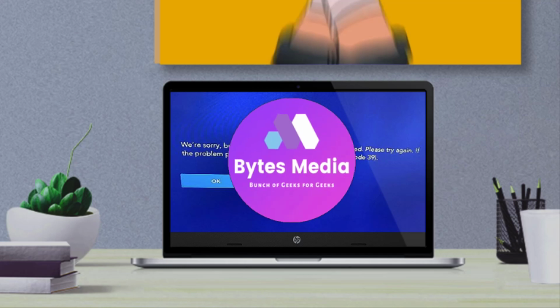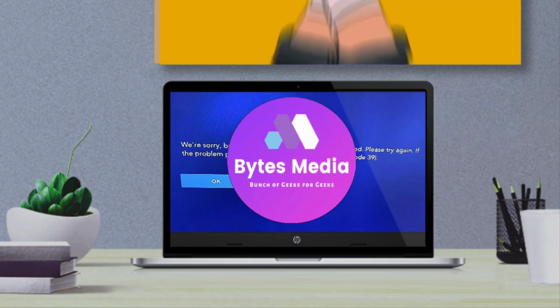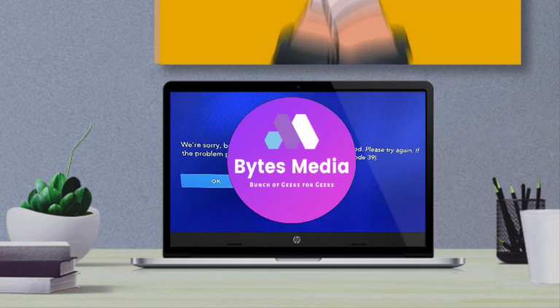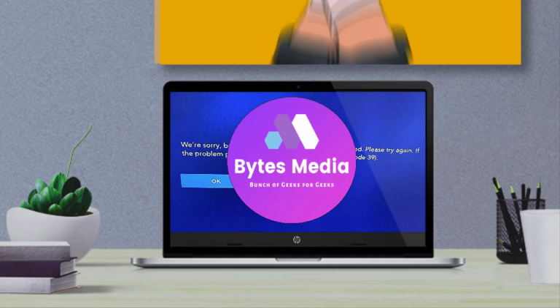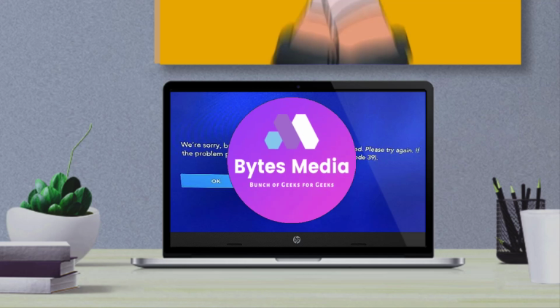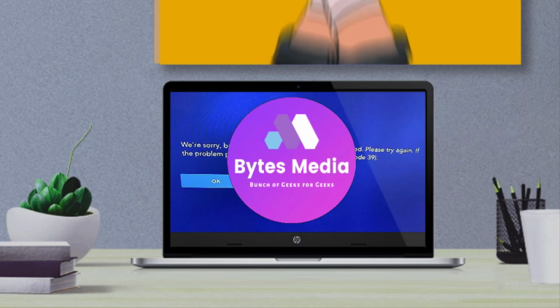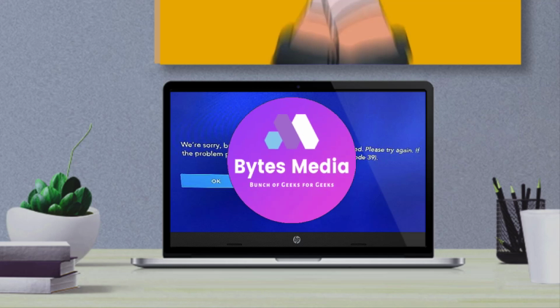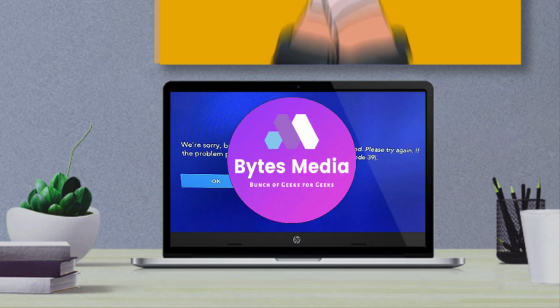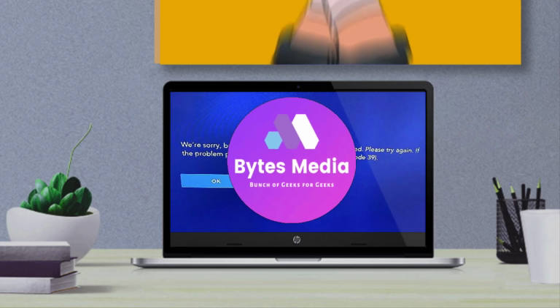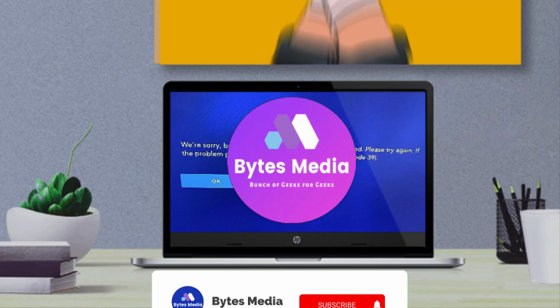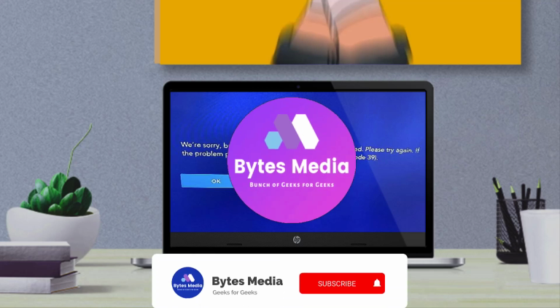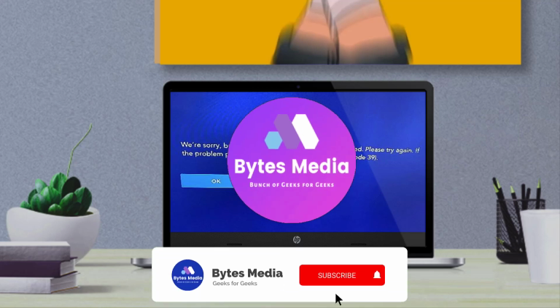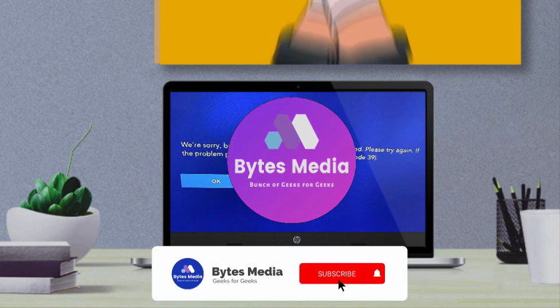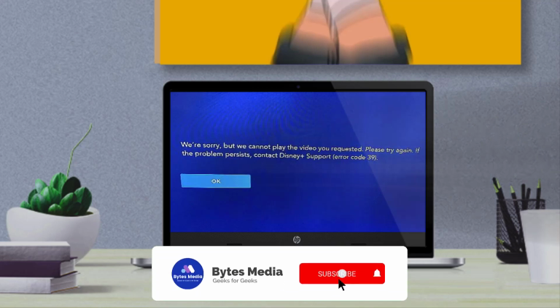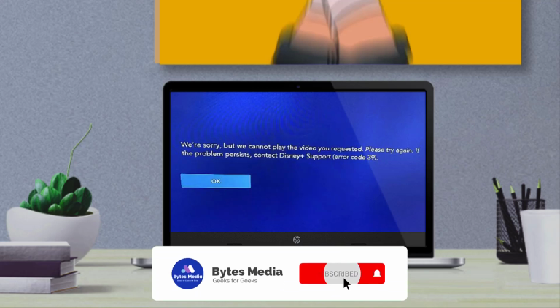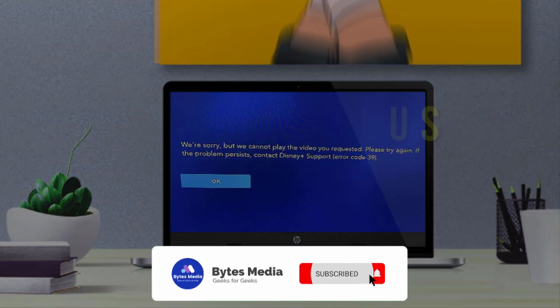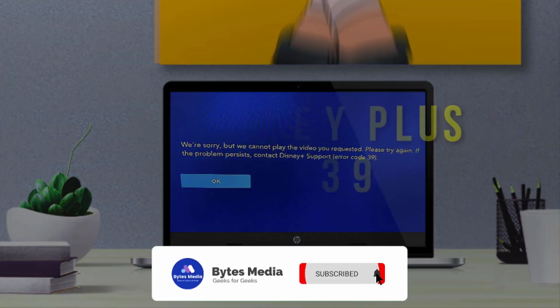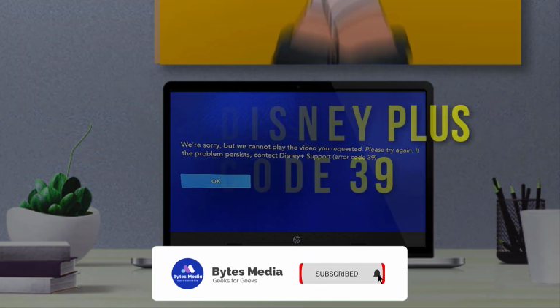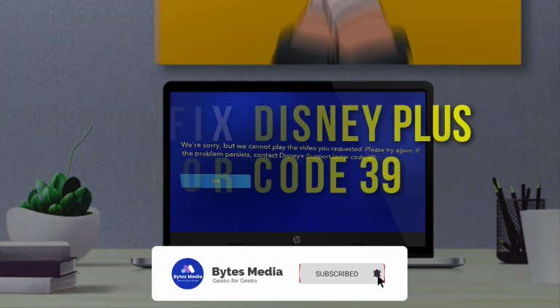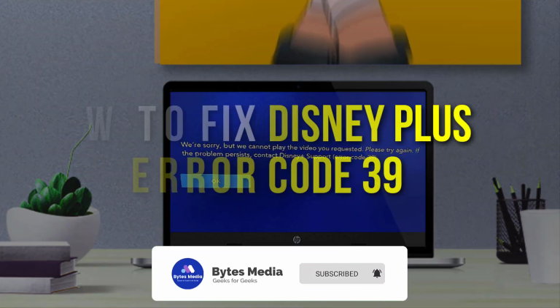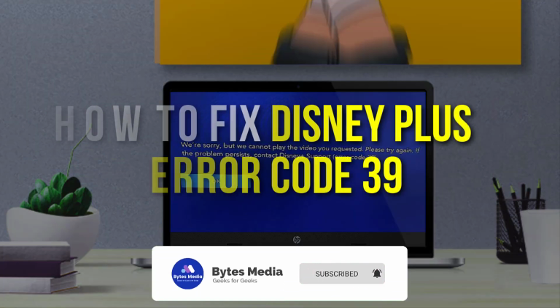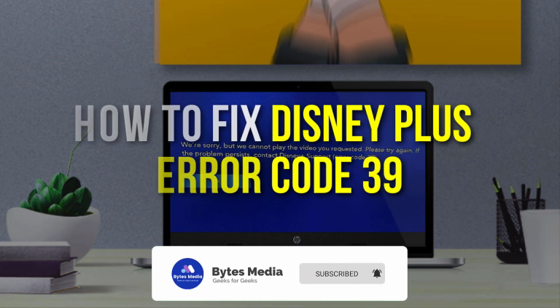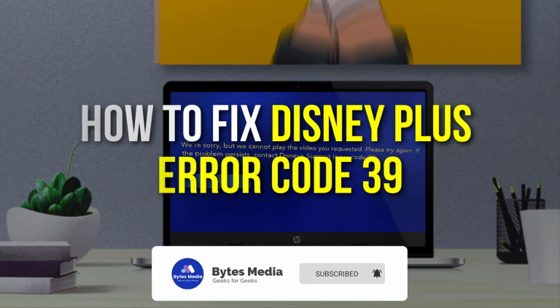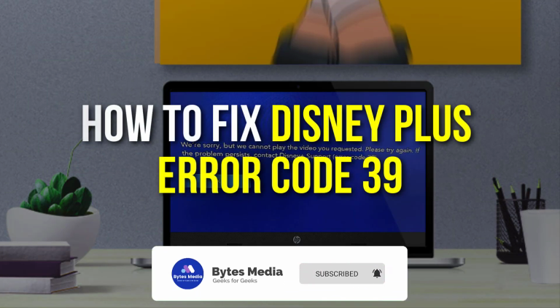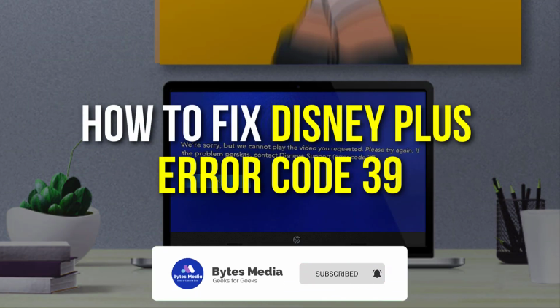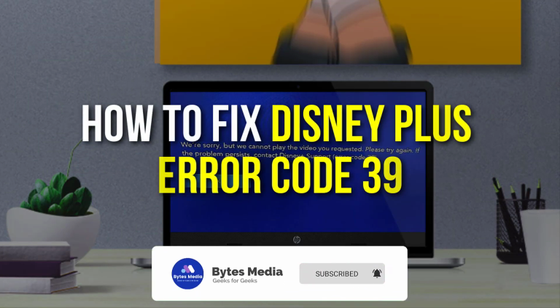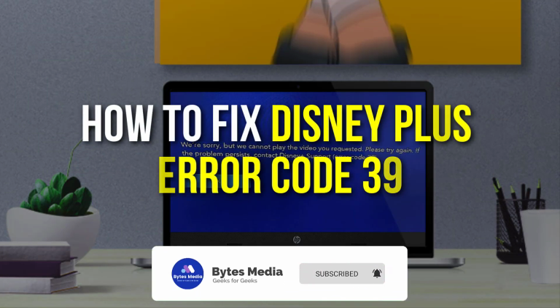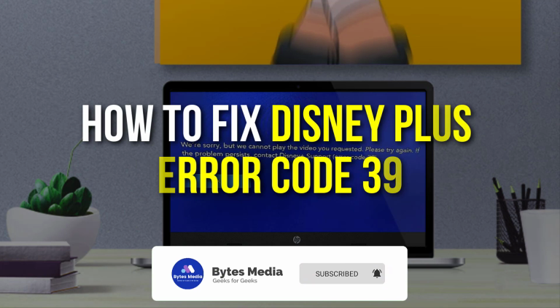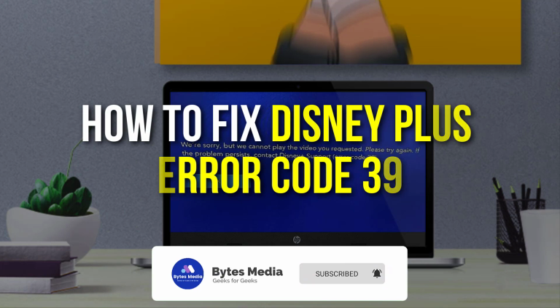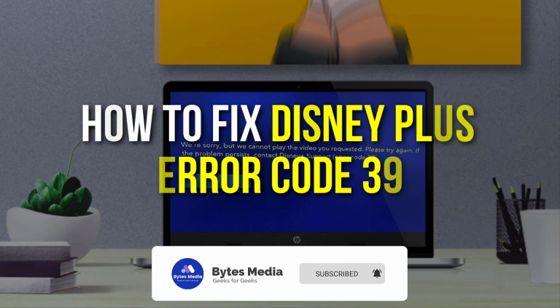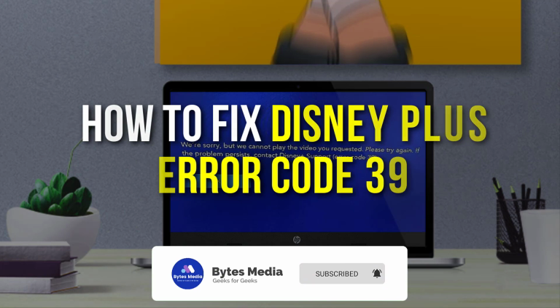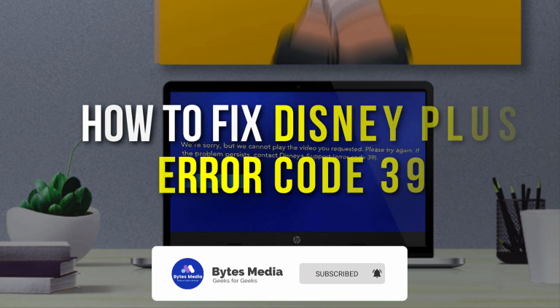Hey guys, I'm Anna and today I'm going to show you how to fix Disney Plus error code 39.